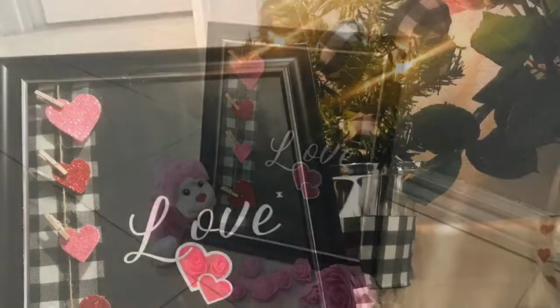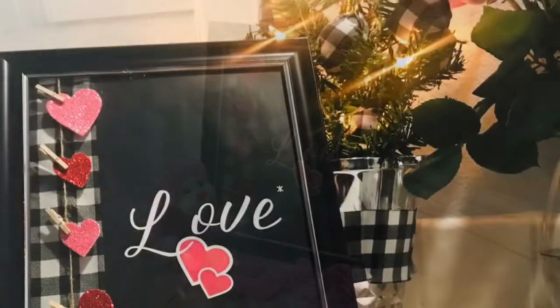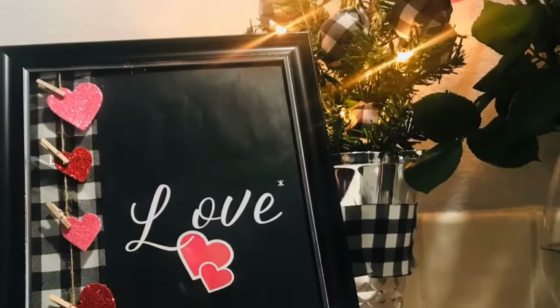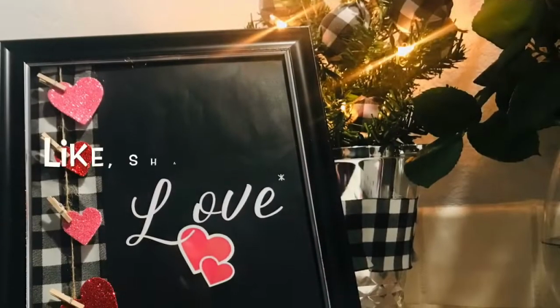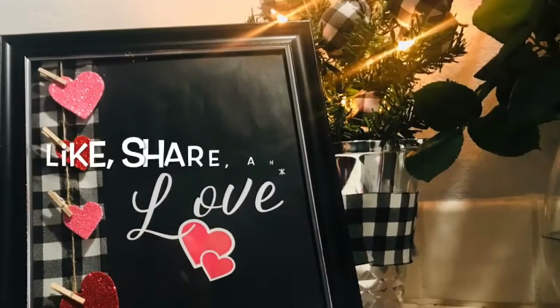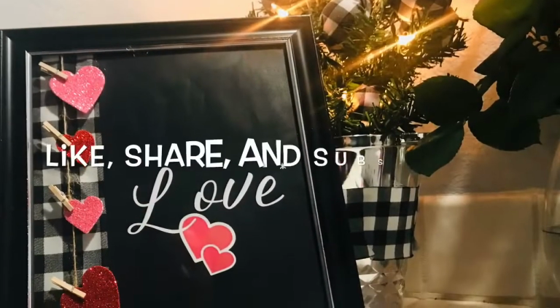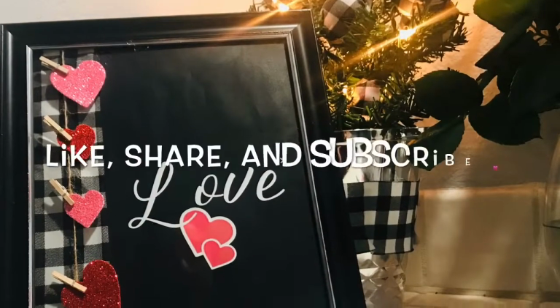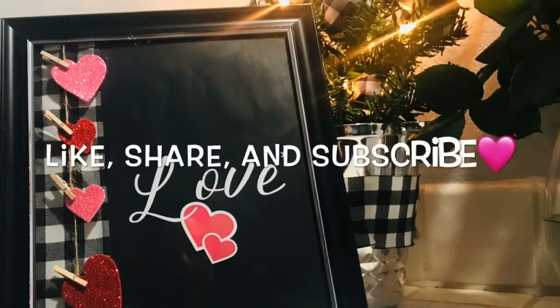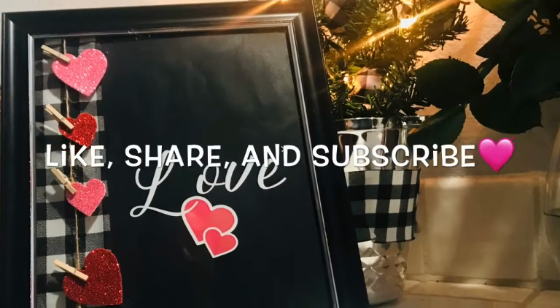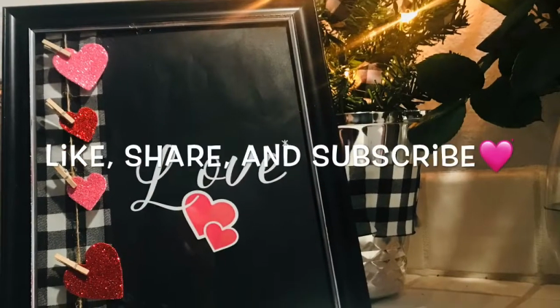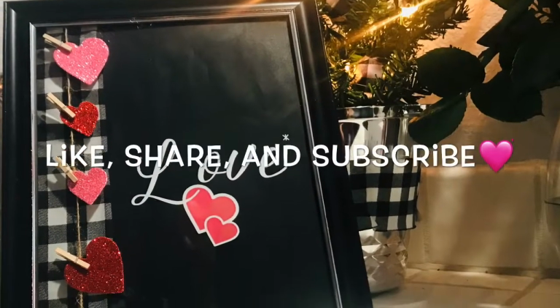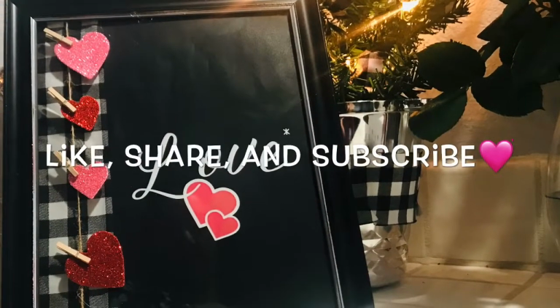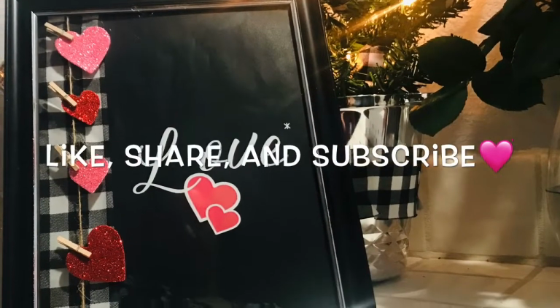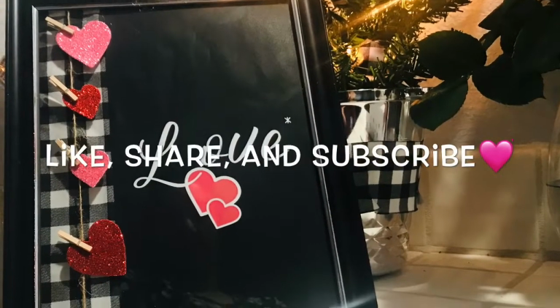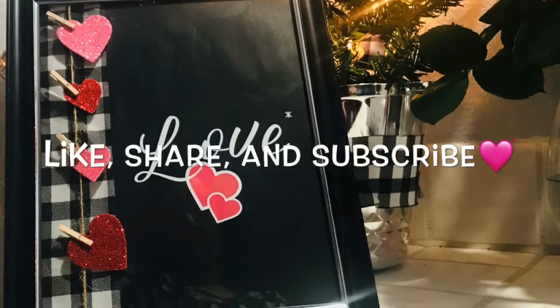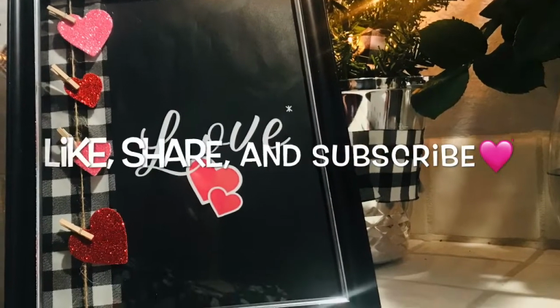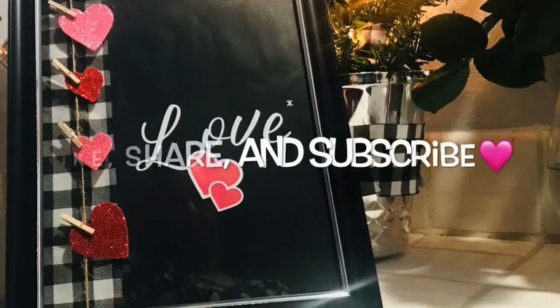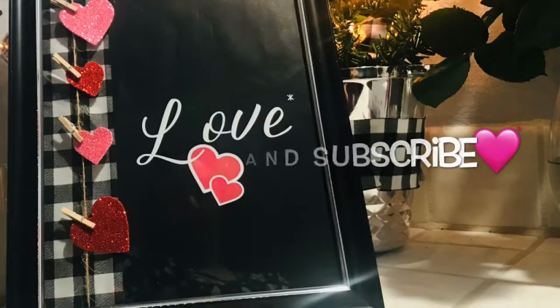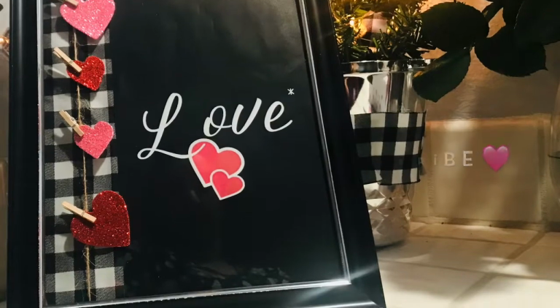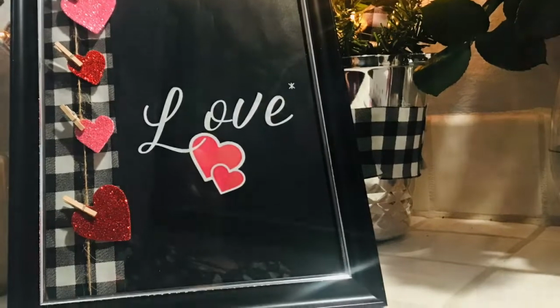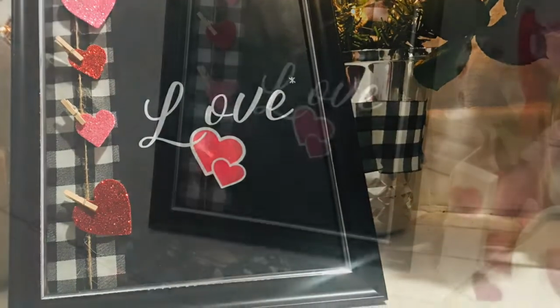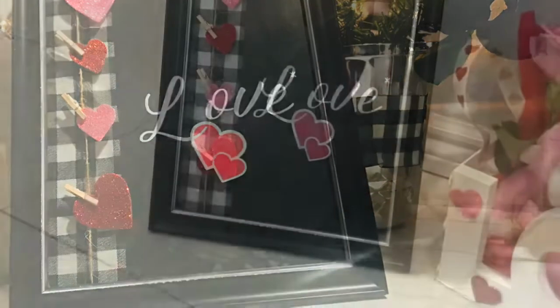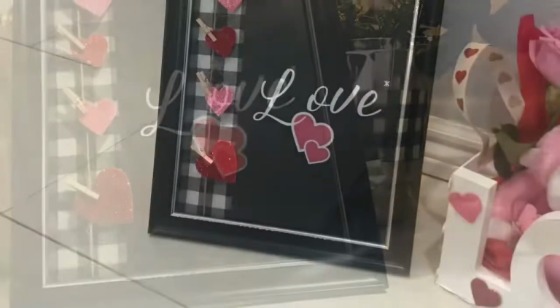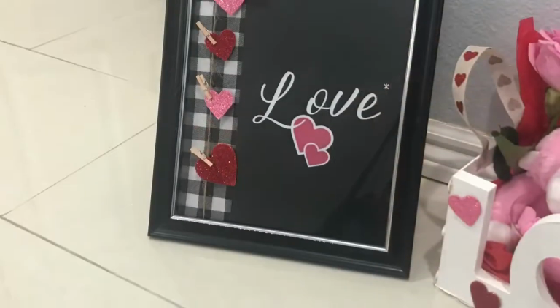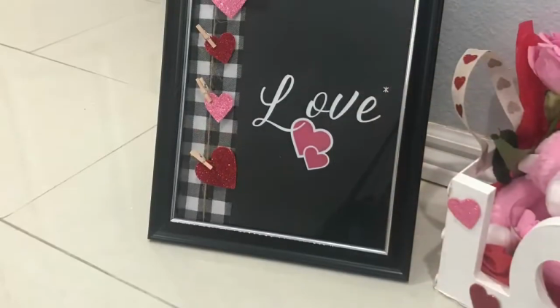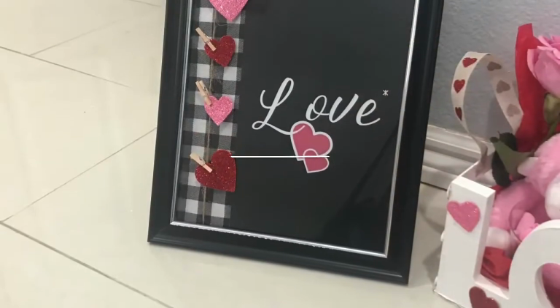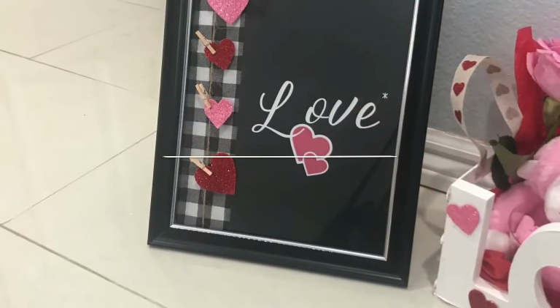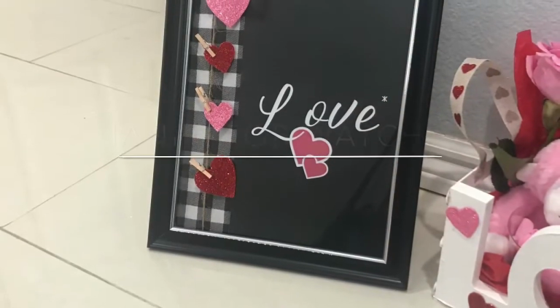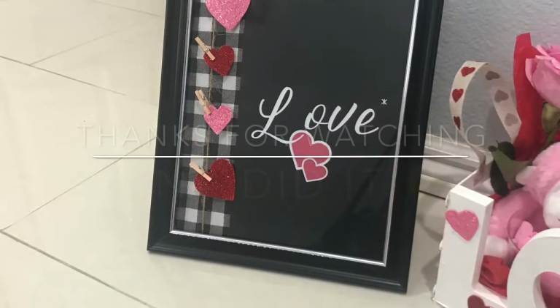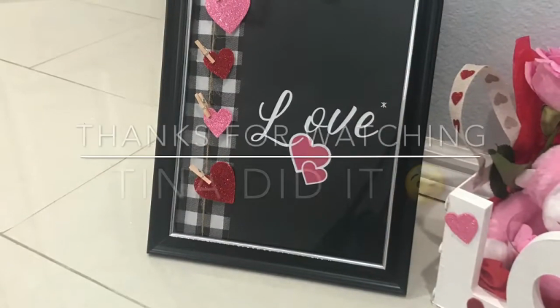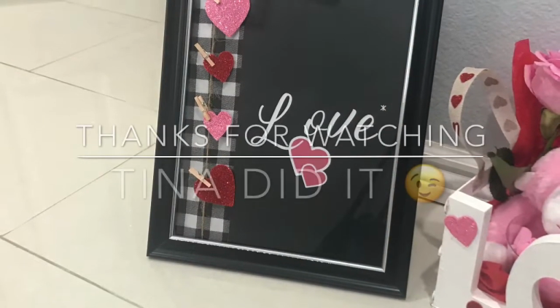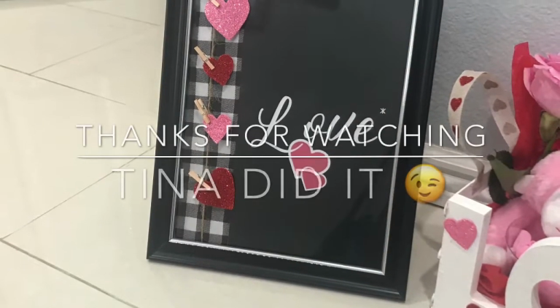Make sure to give this video a big thumbs up and subscribe for more fun DIYs. See you all next time and thanks for watching. Bye!